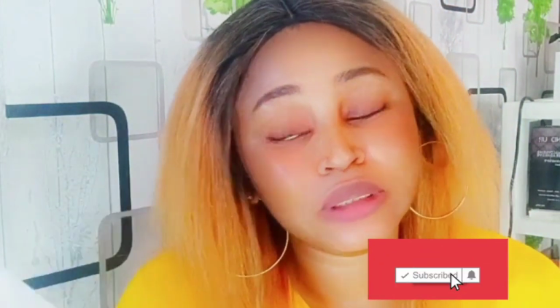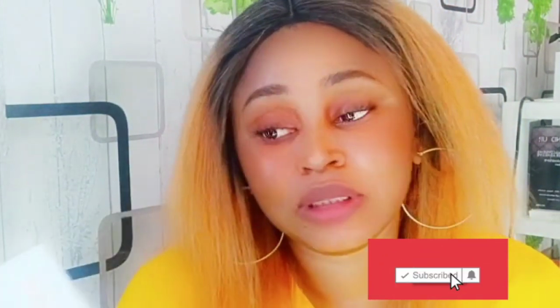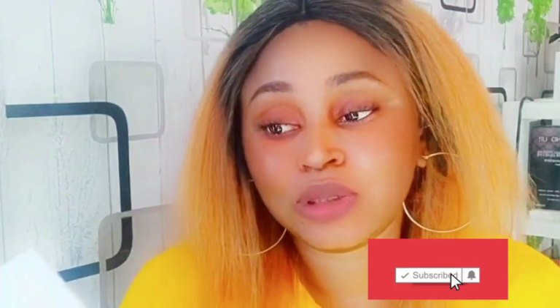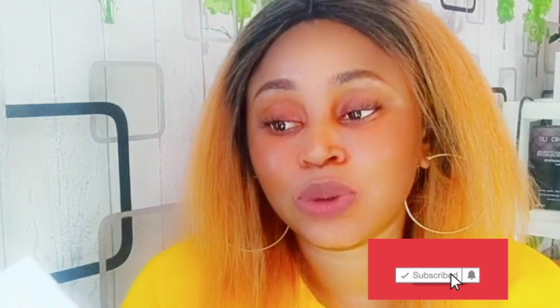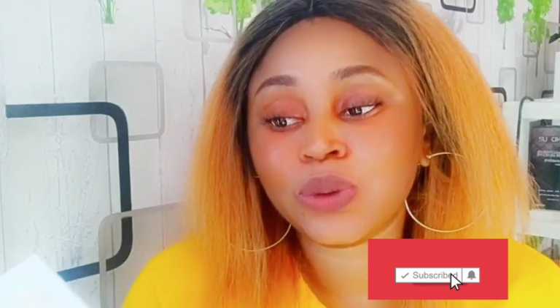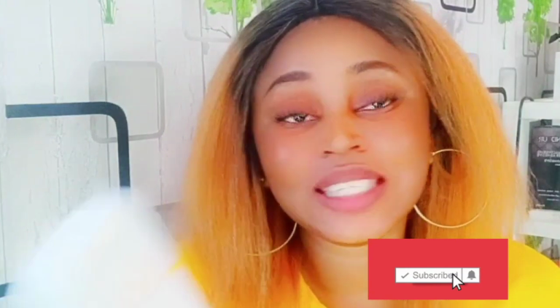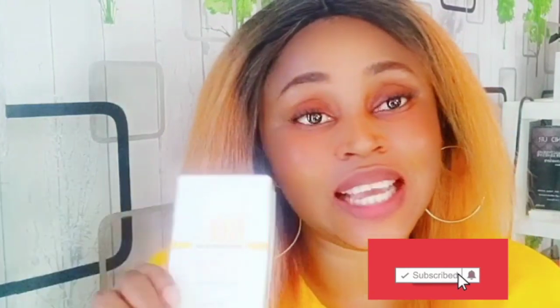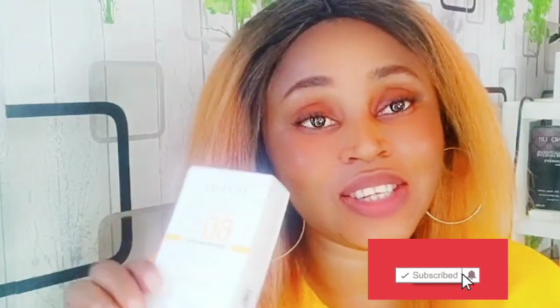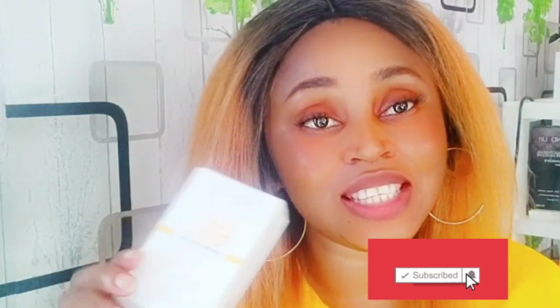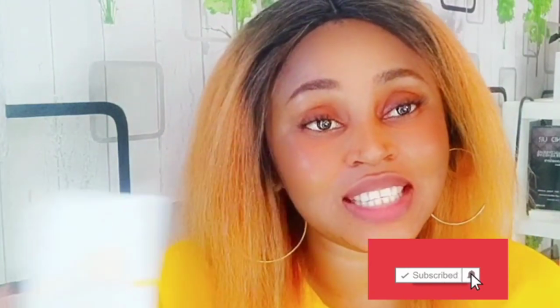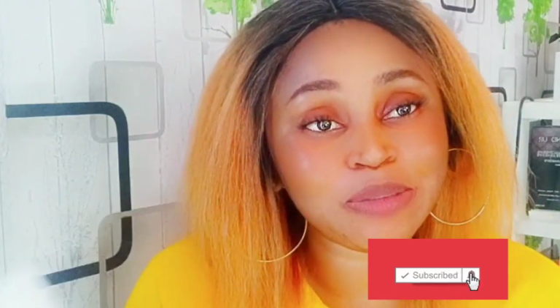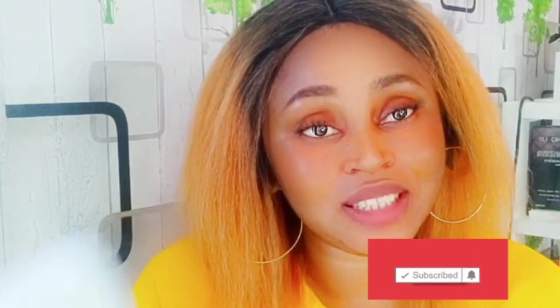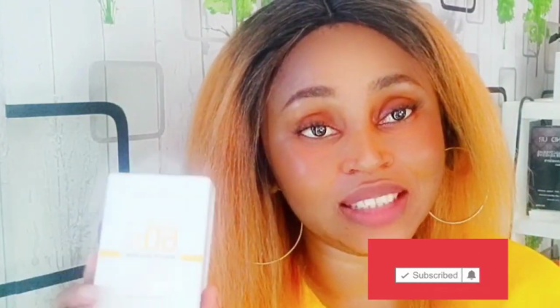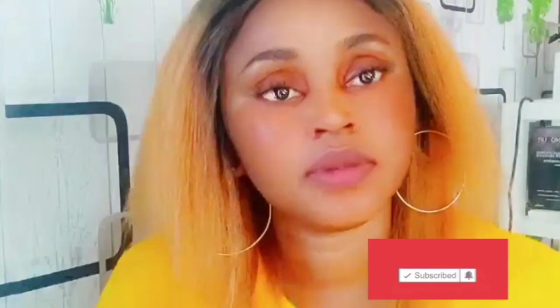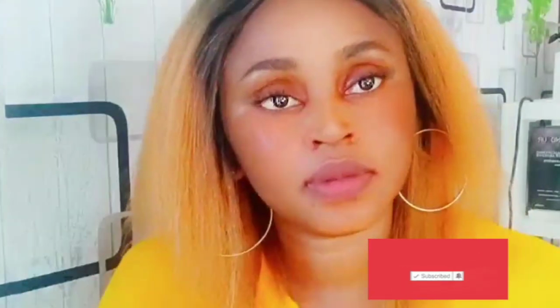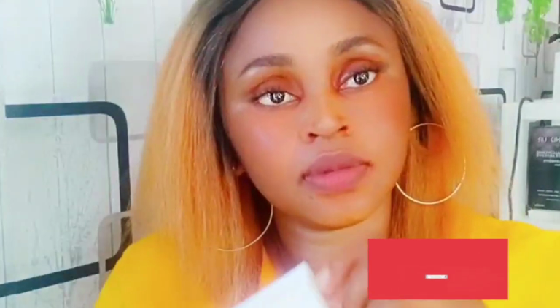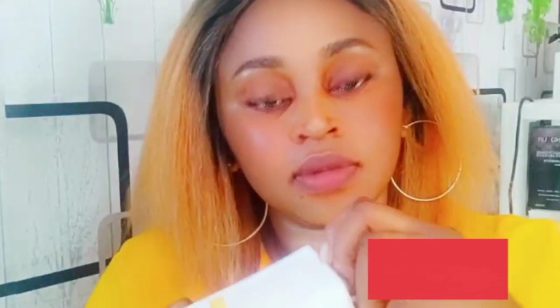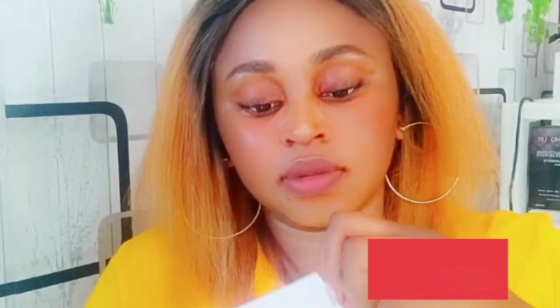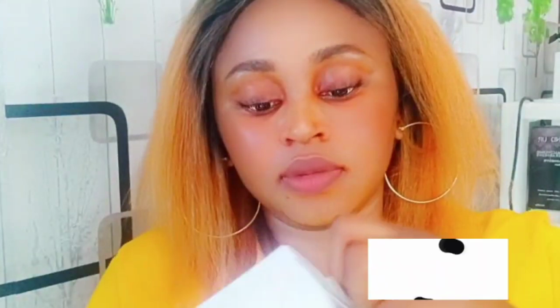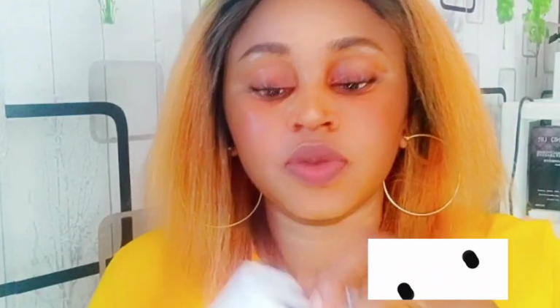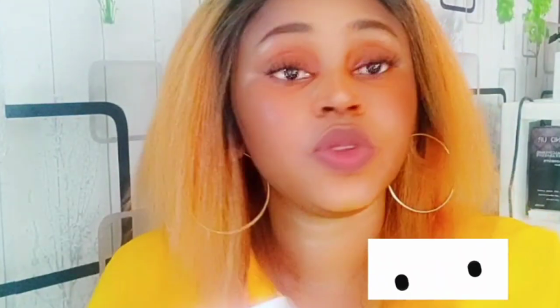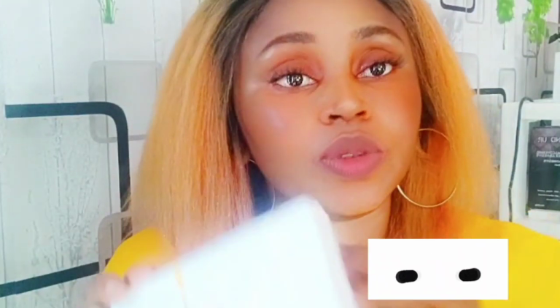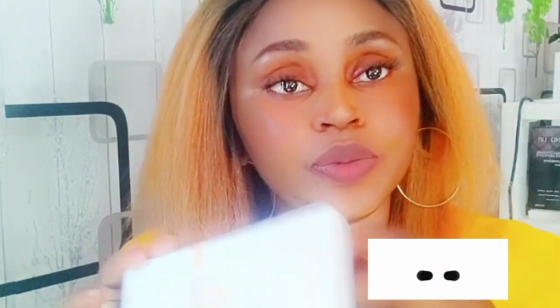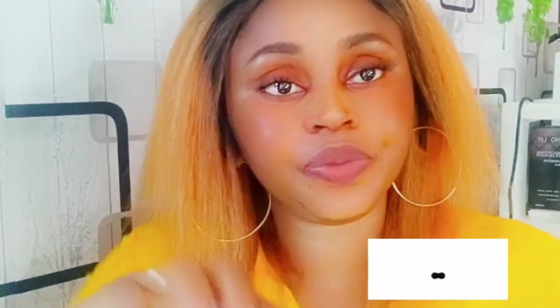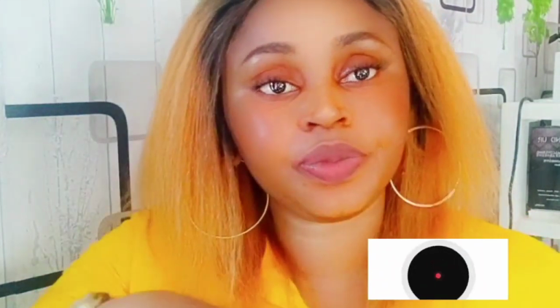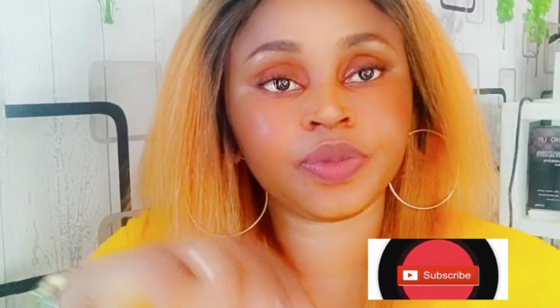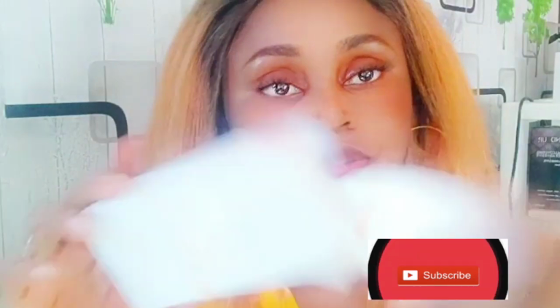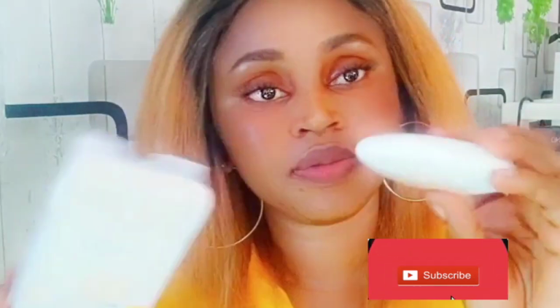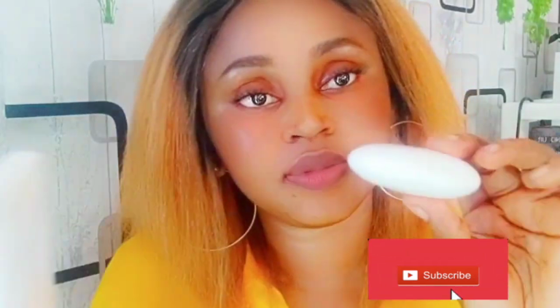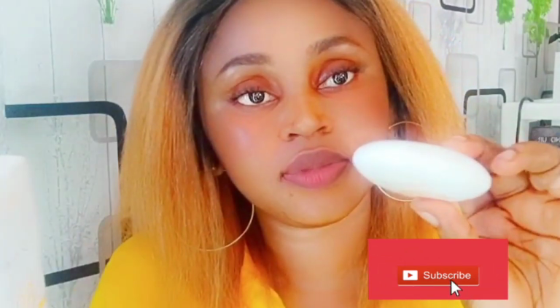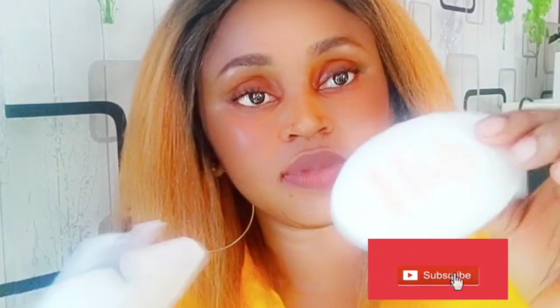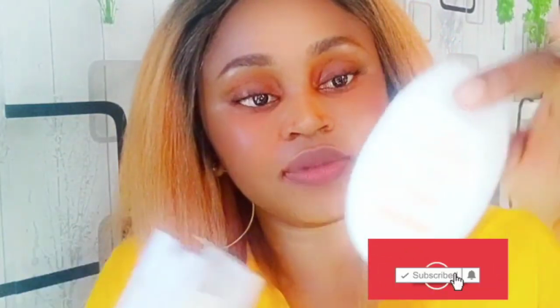So guys, if you have just seen my face for the first time, please remember to hit that subscription button and the like button. Remember to share with your friends and family.